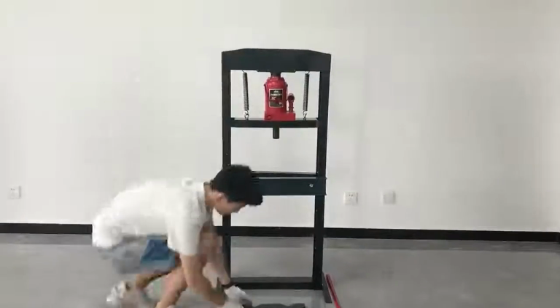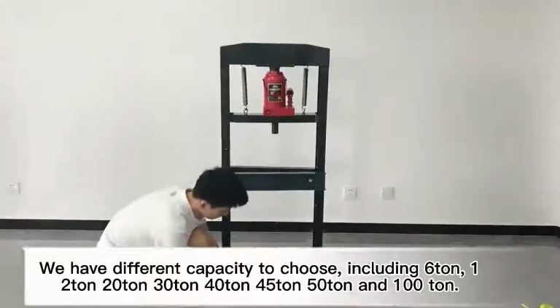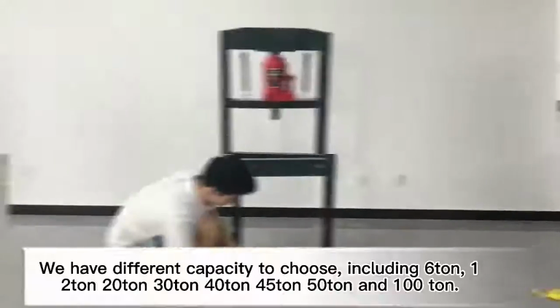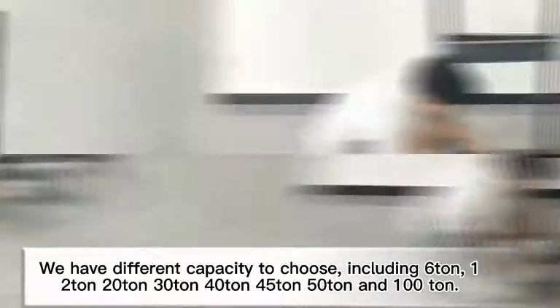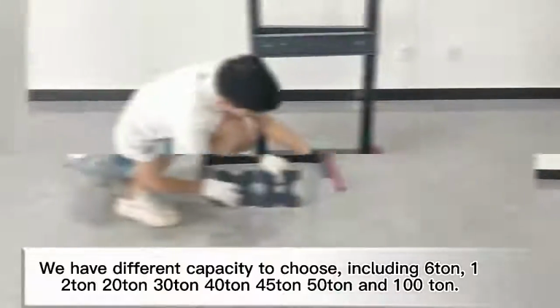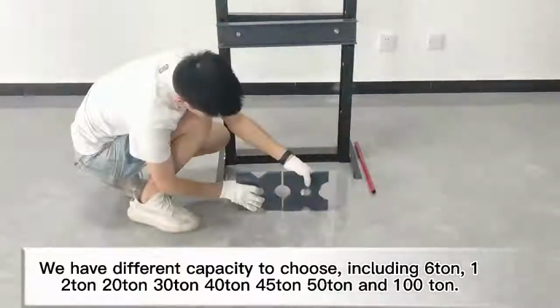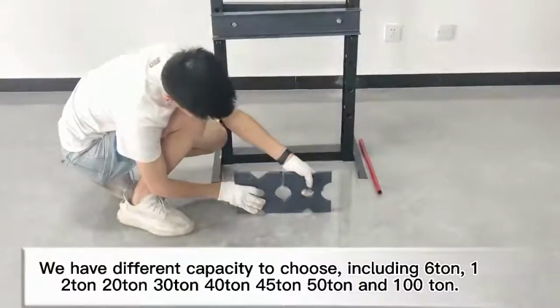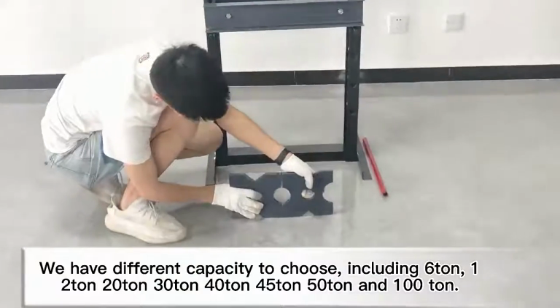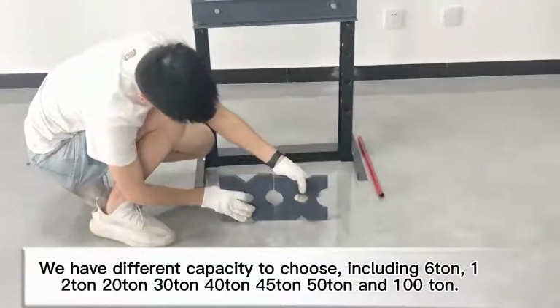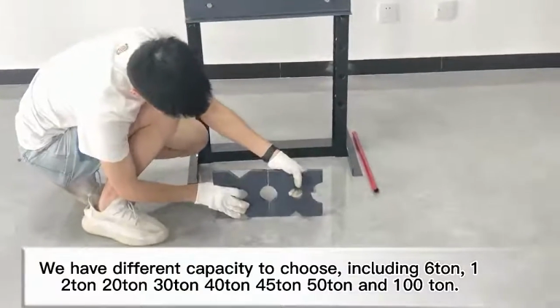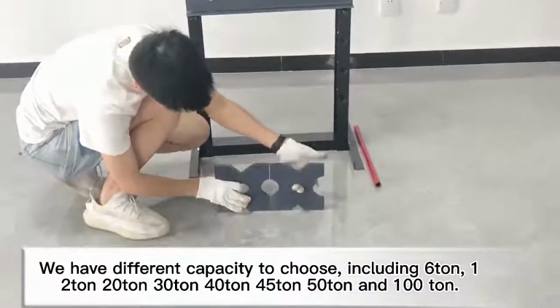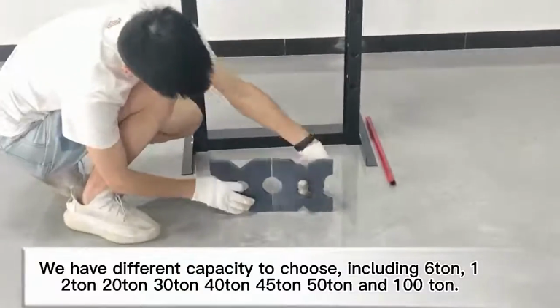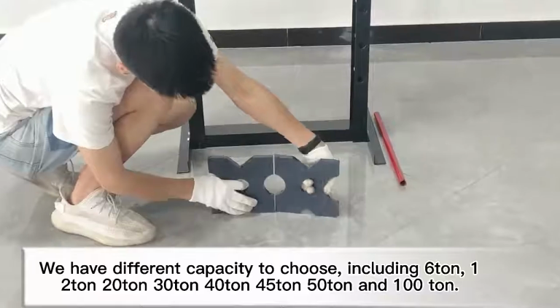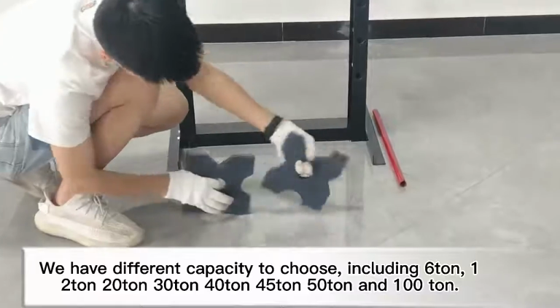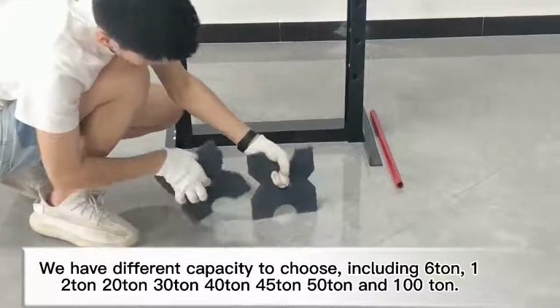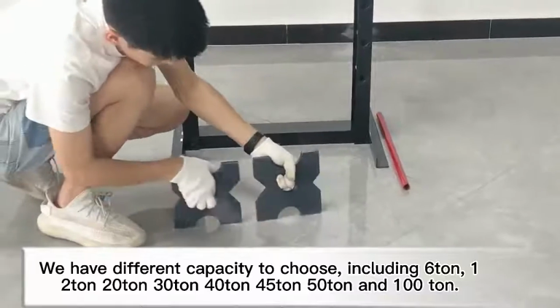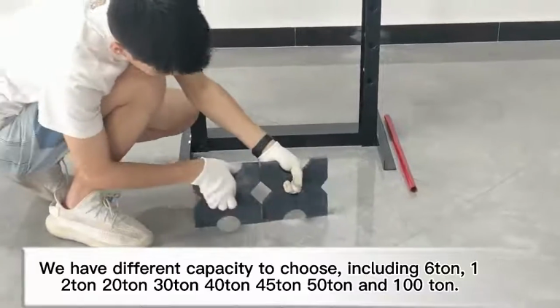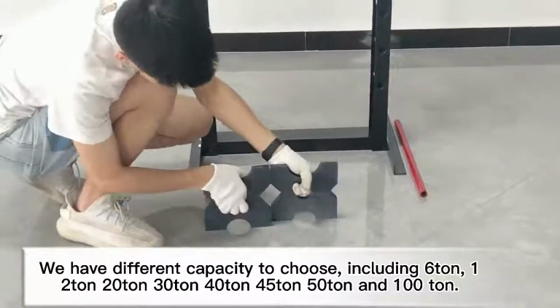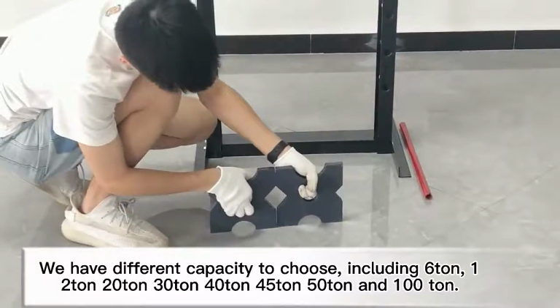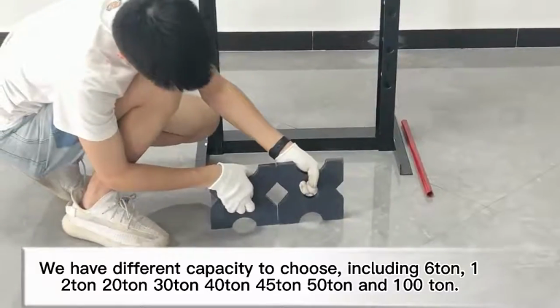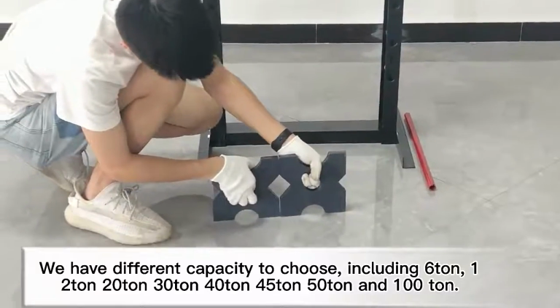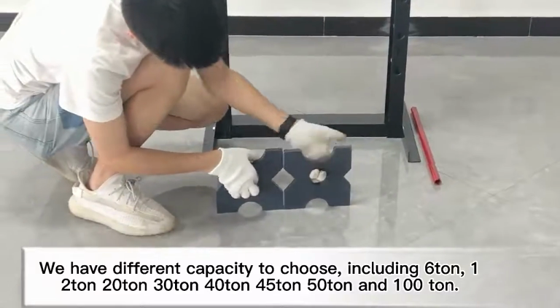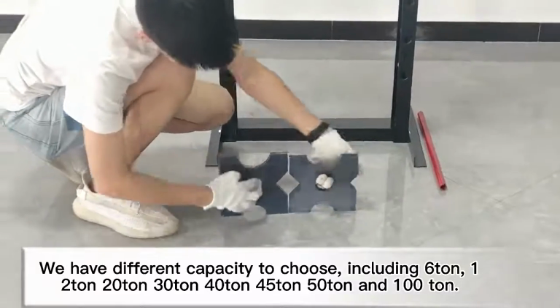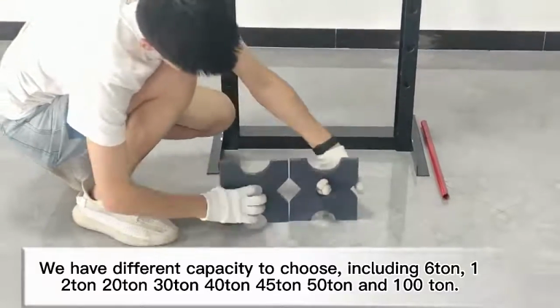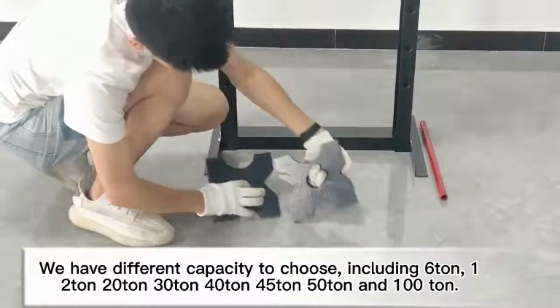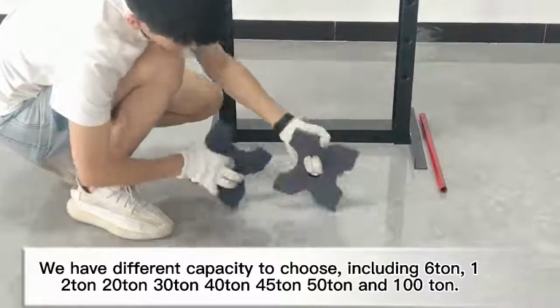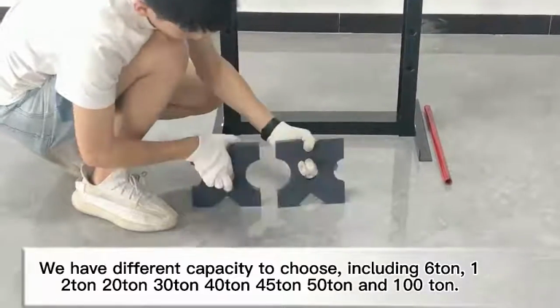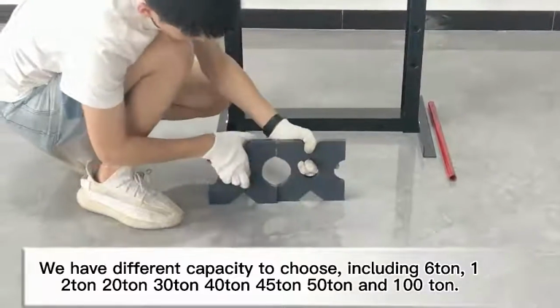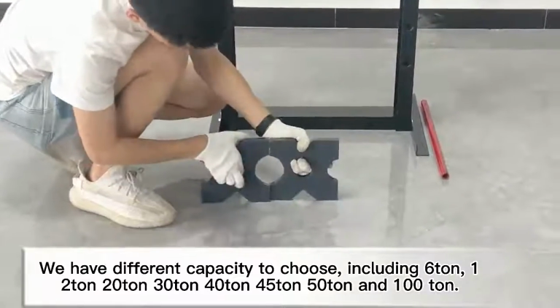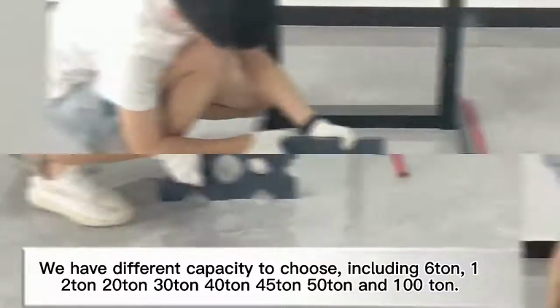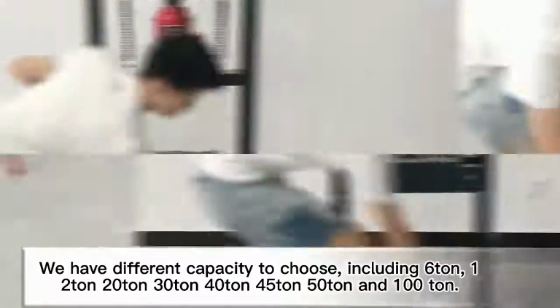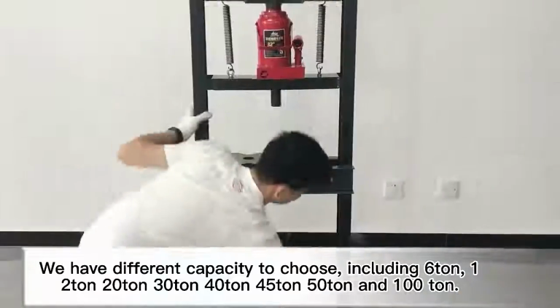We have different capacities to choose from, including various tonnage options.